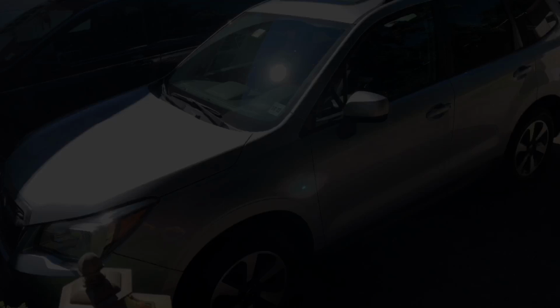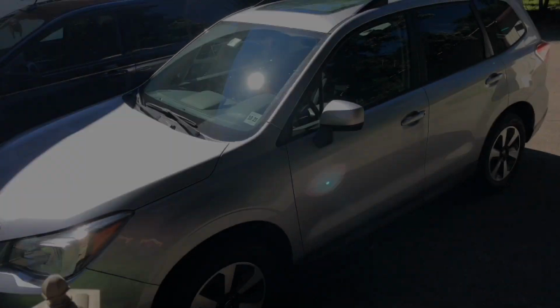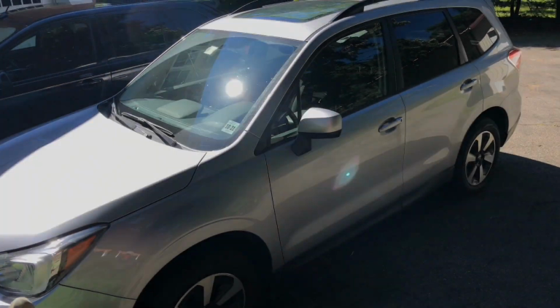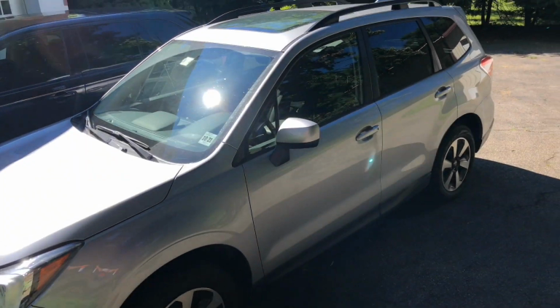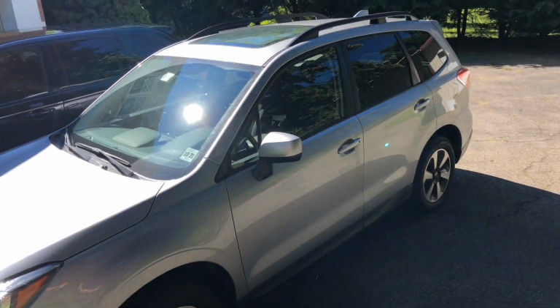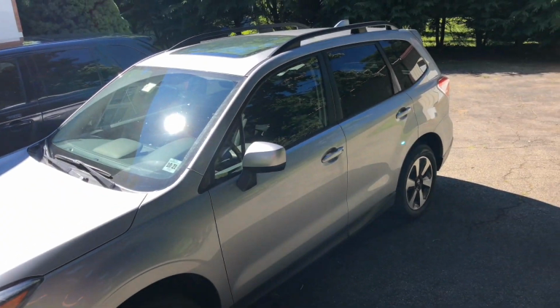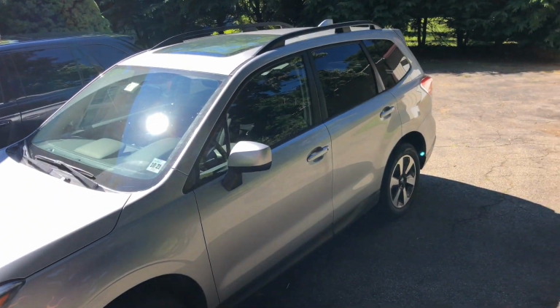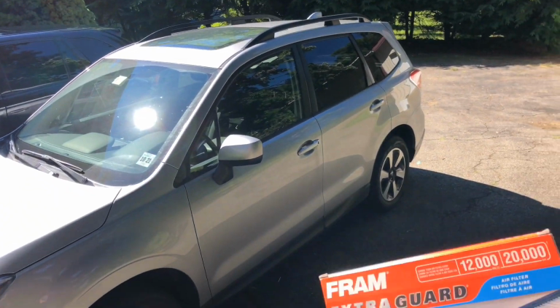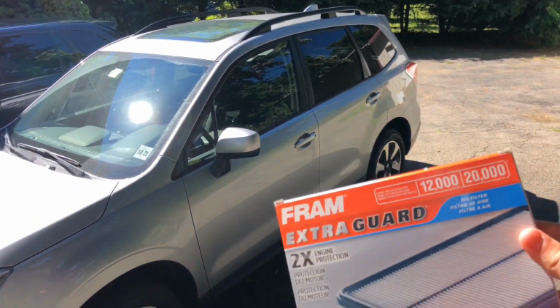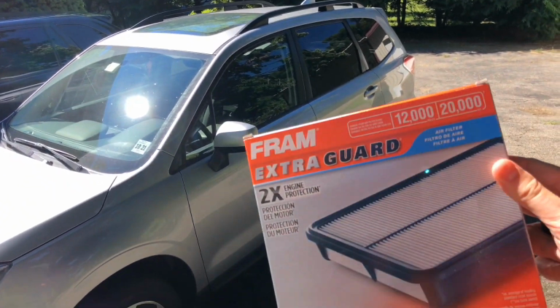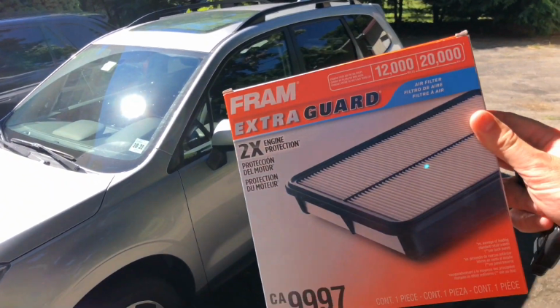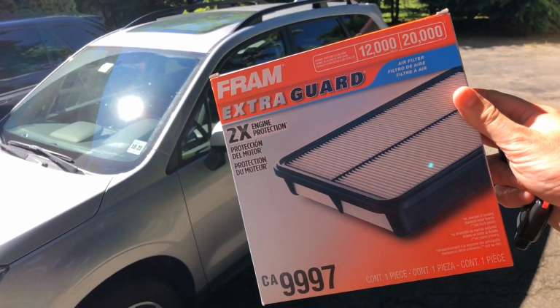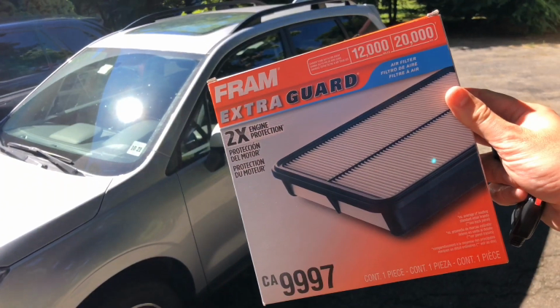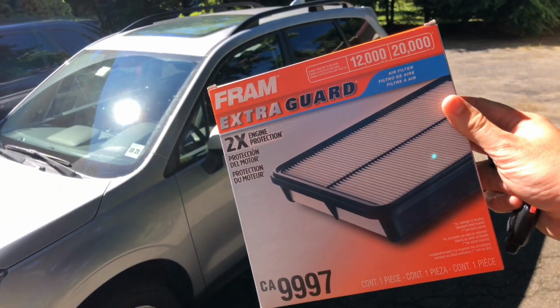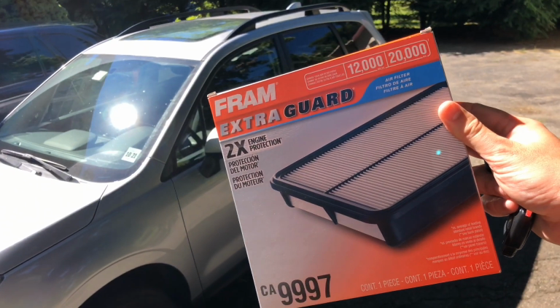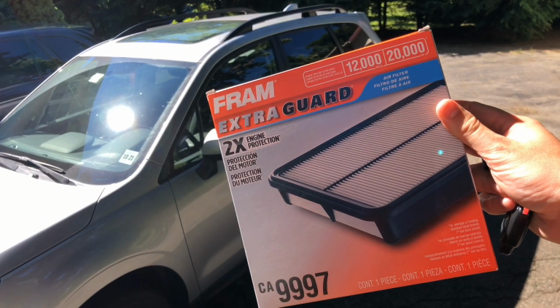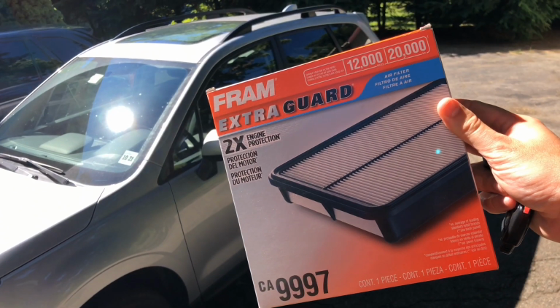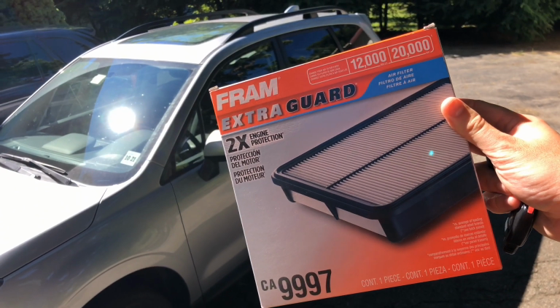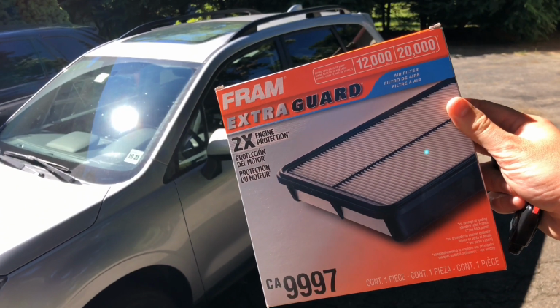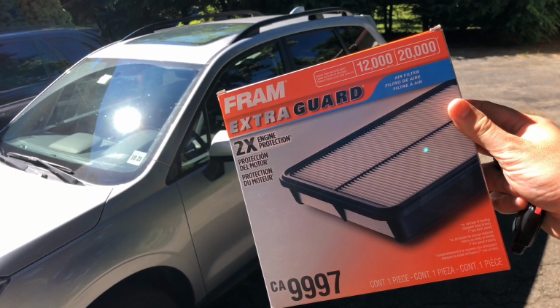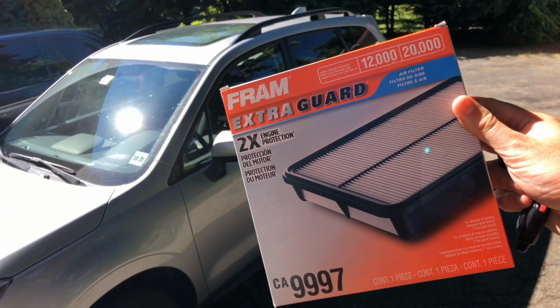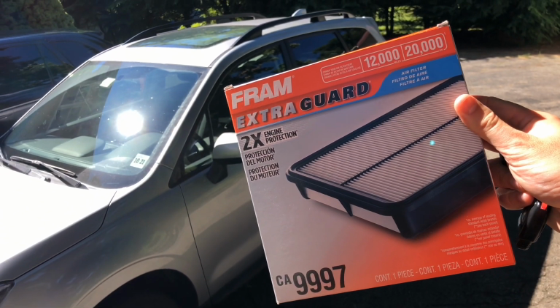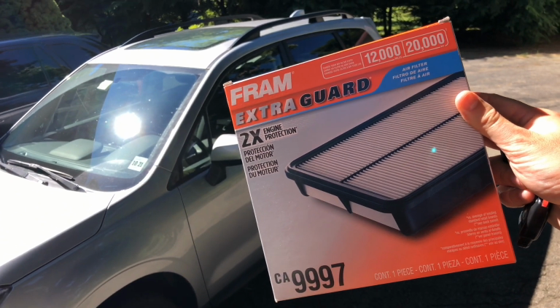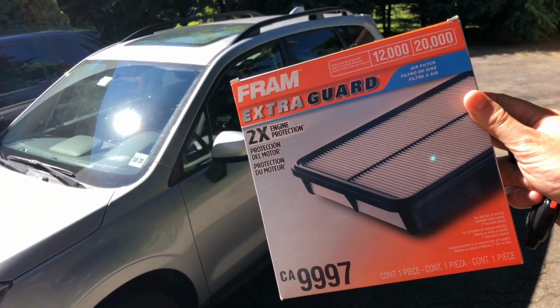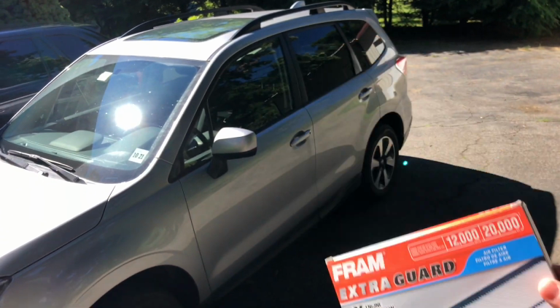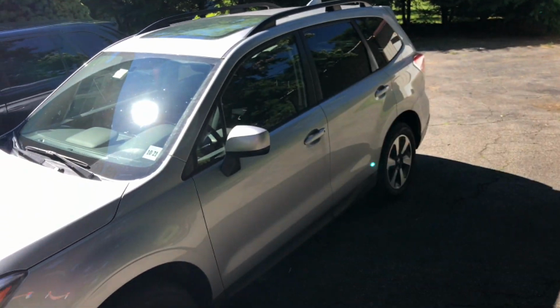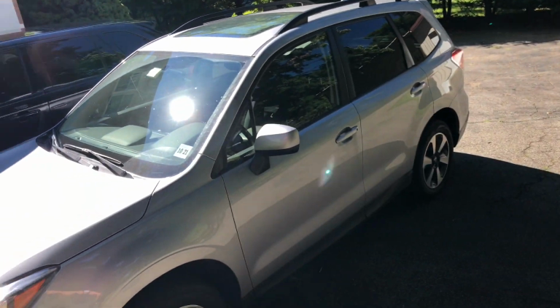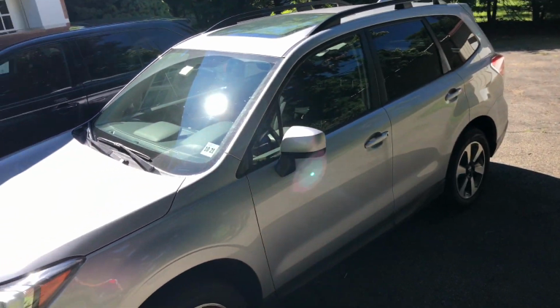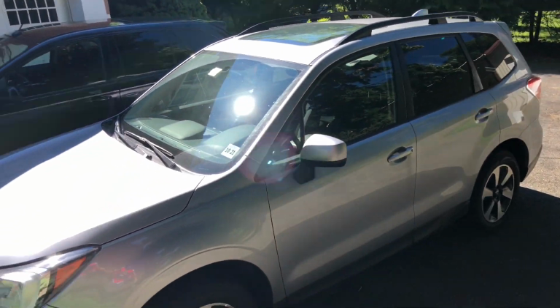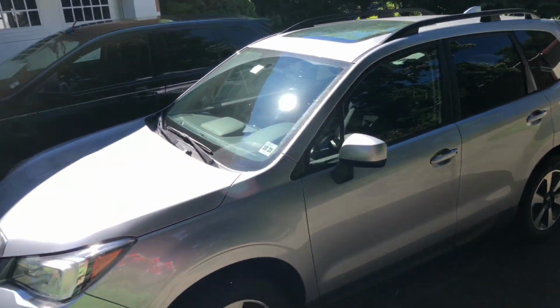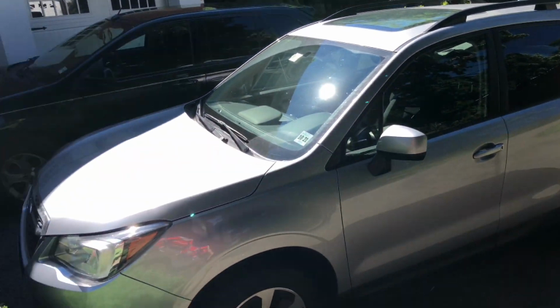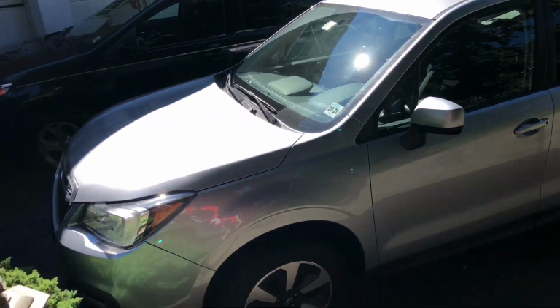Hey, what's up YouTube? Today I'm going to show you how to change your engine air filter on your Subaru Forester.